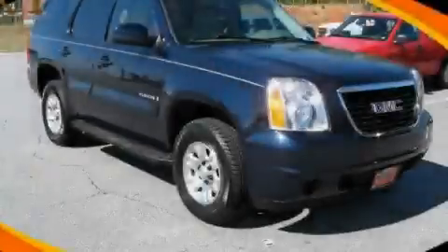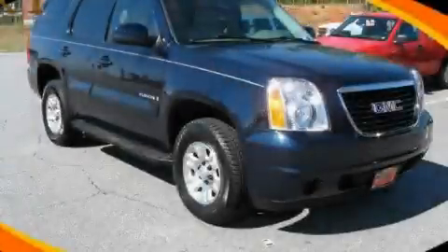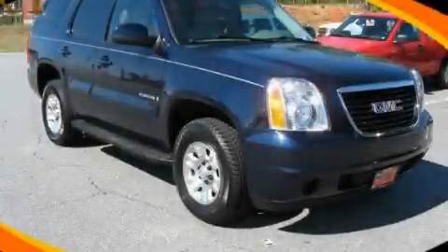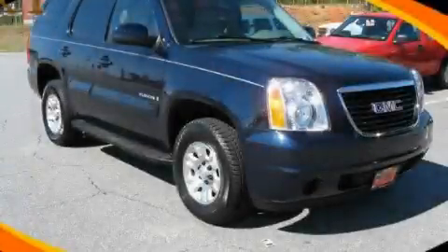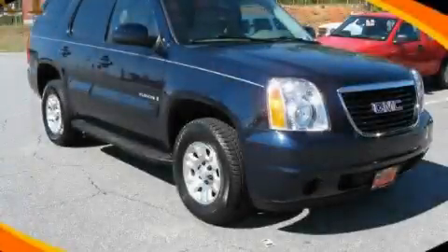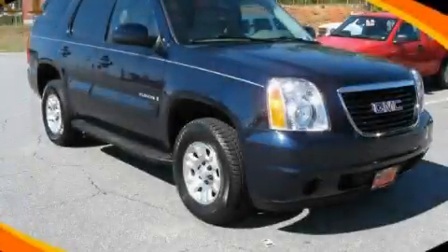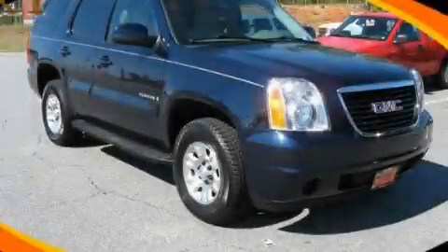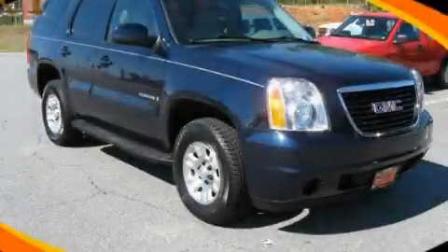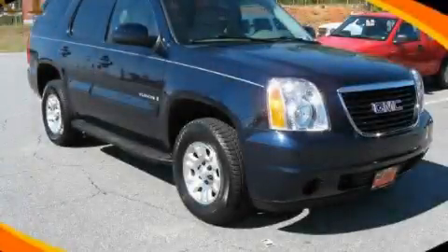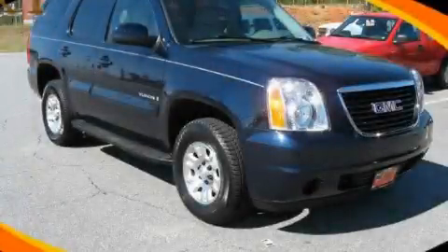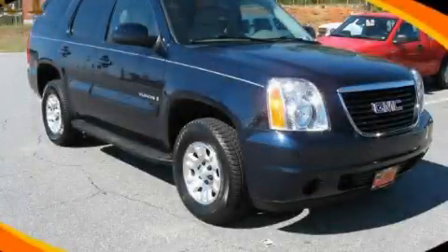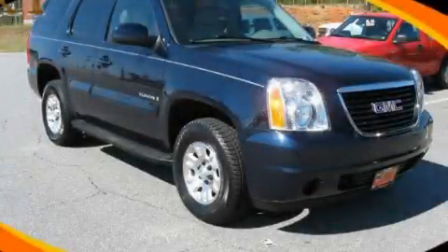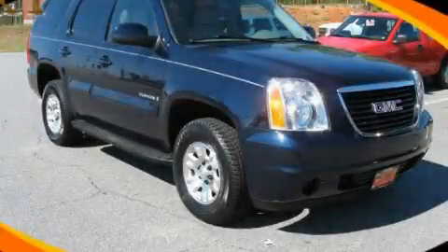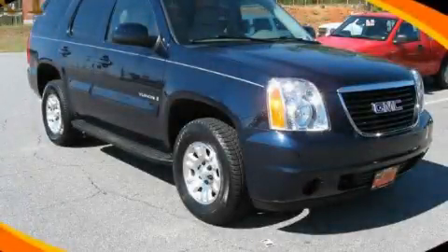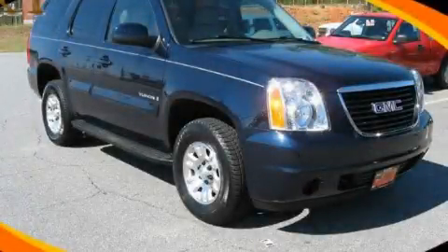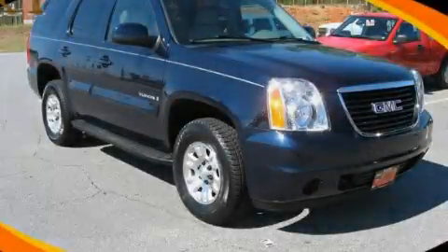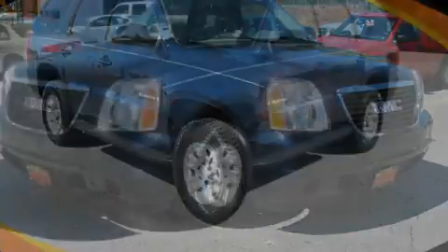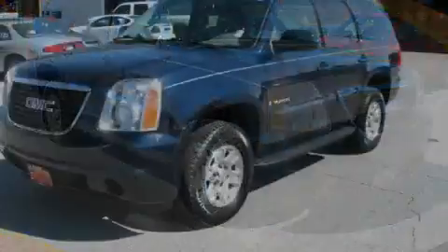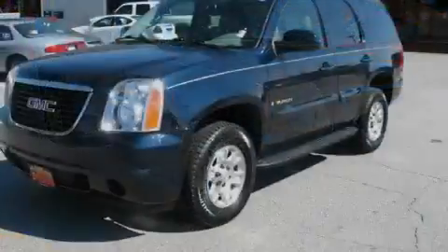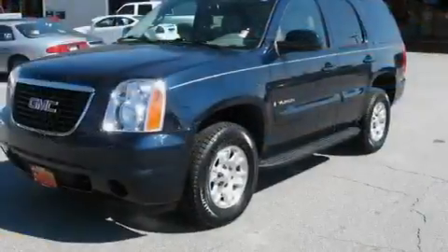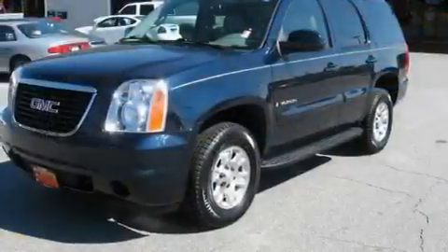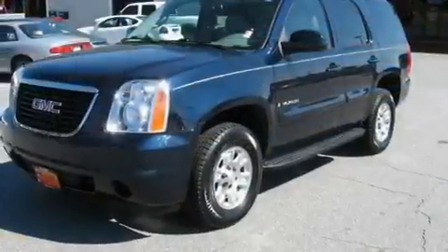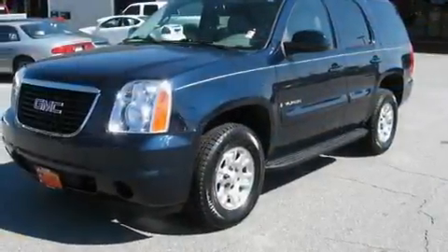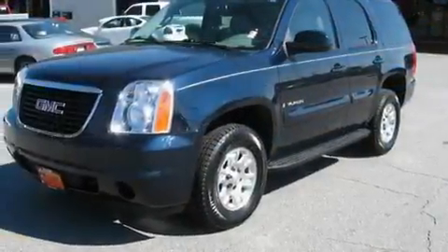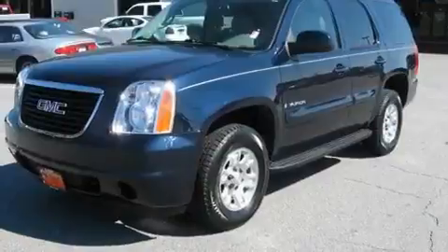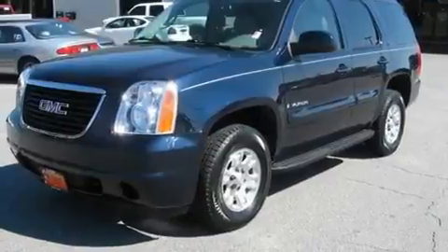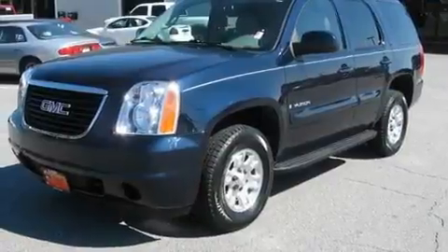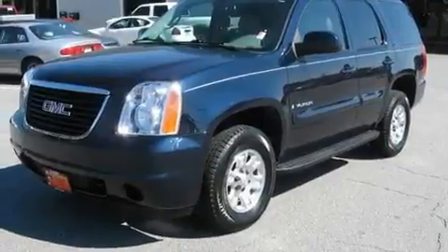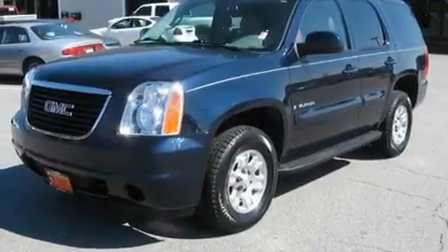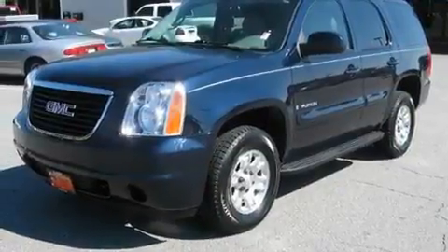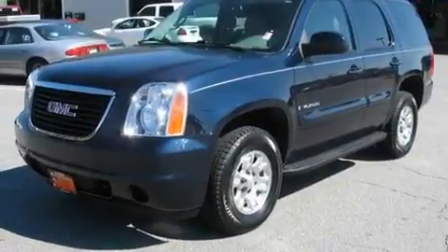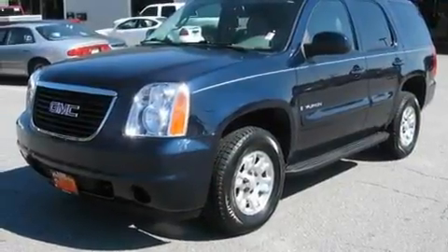This is a certified pre-owned 2008 GMC Yukon, a vehicle with safety, comfort, and space.